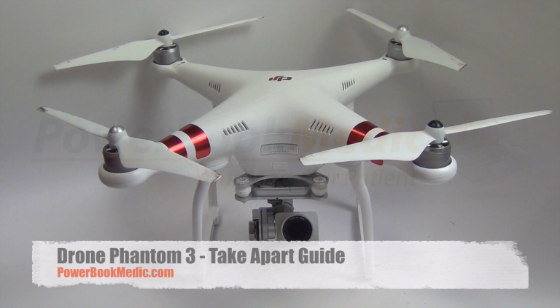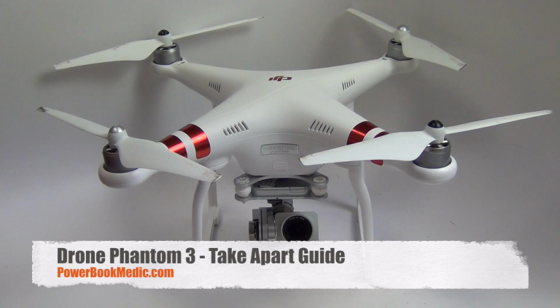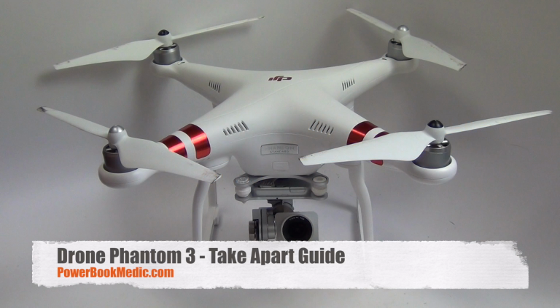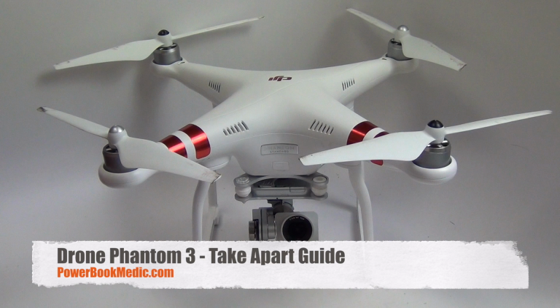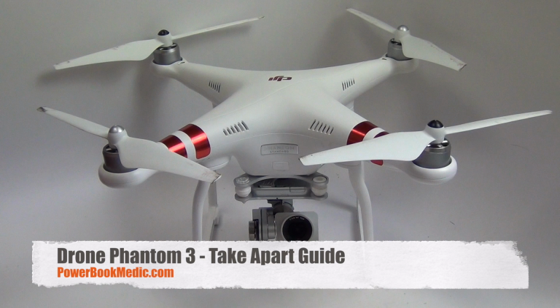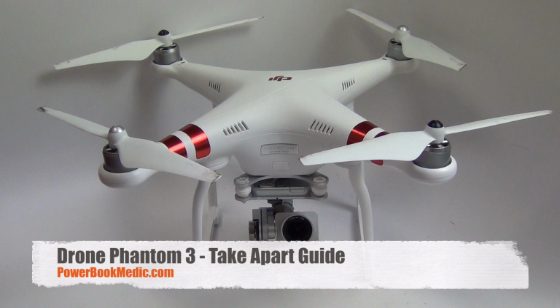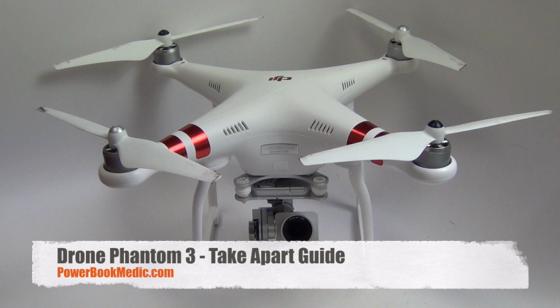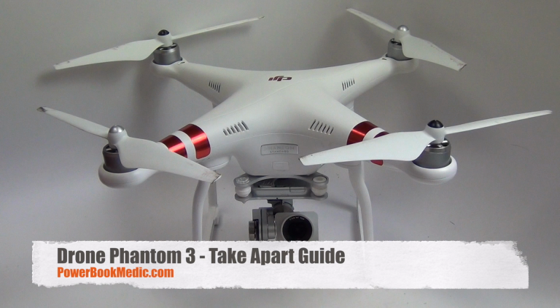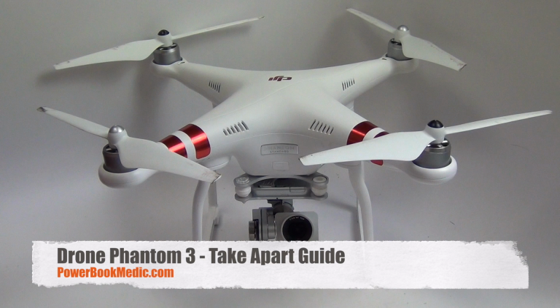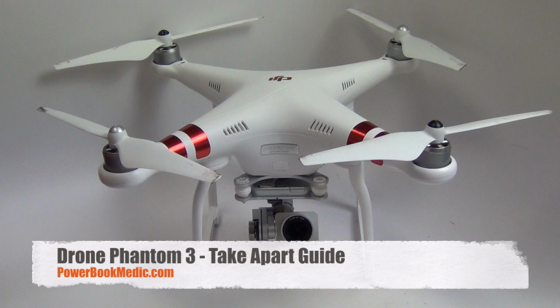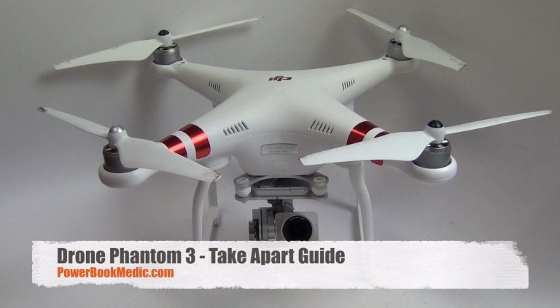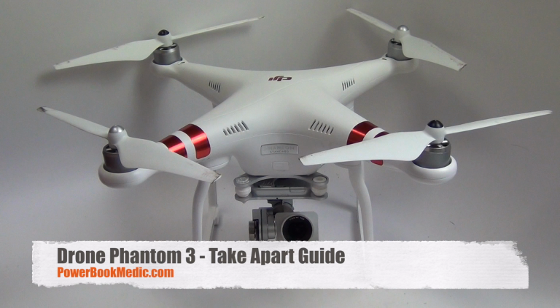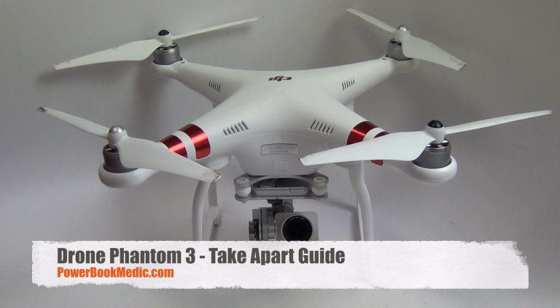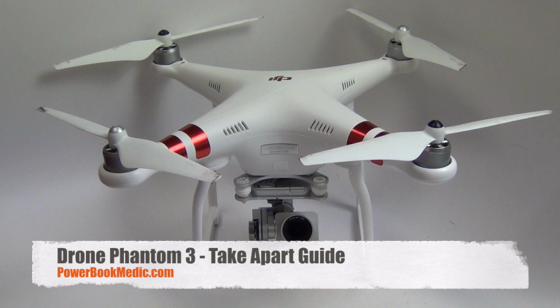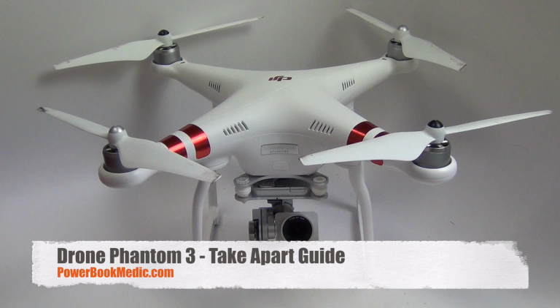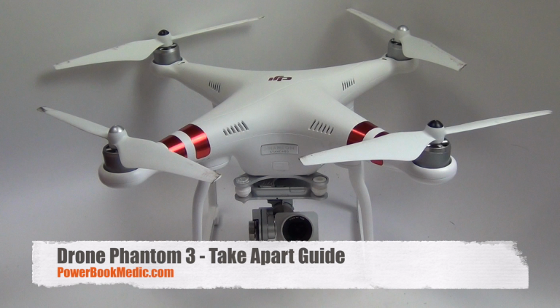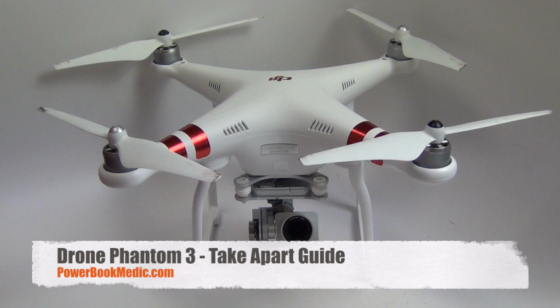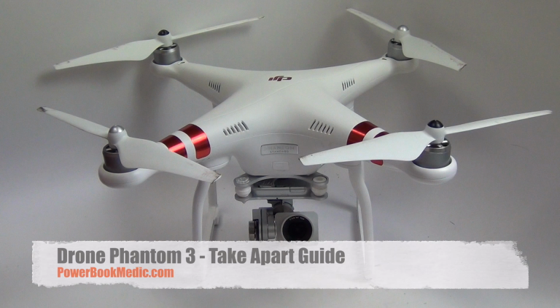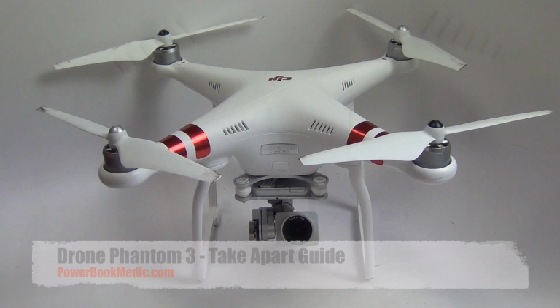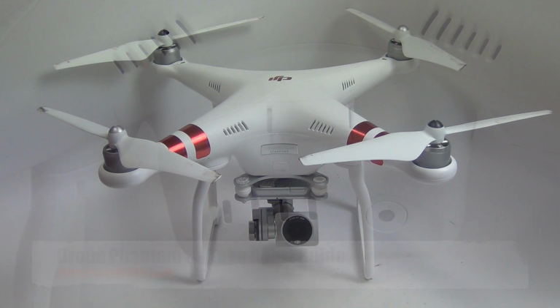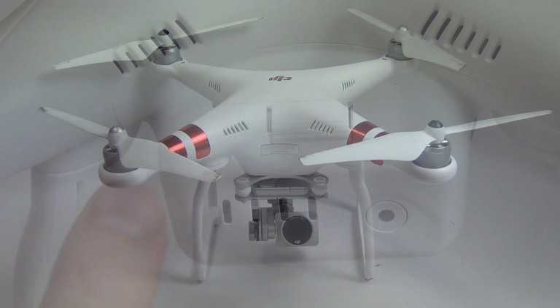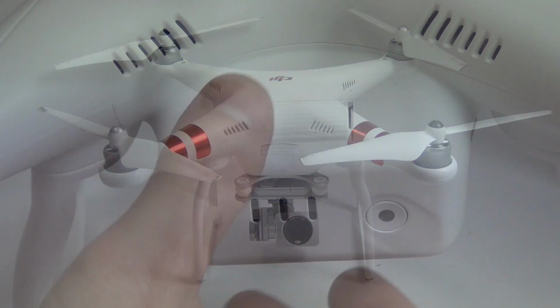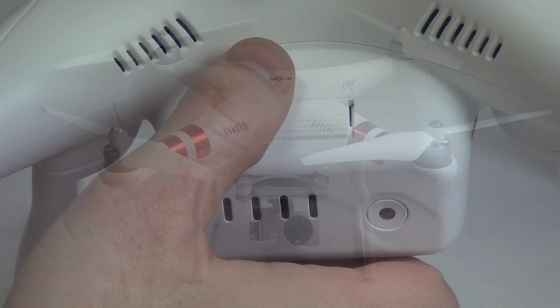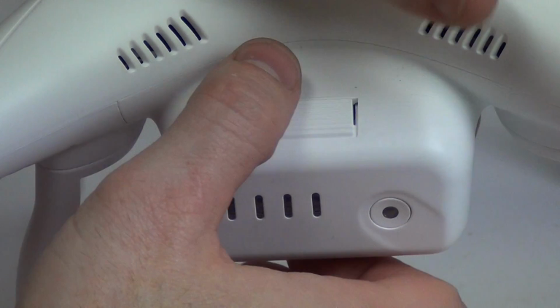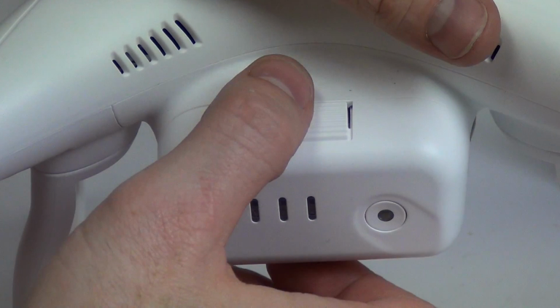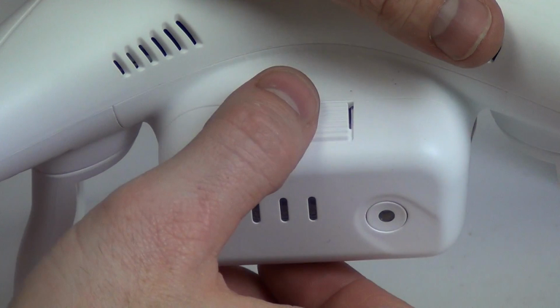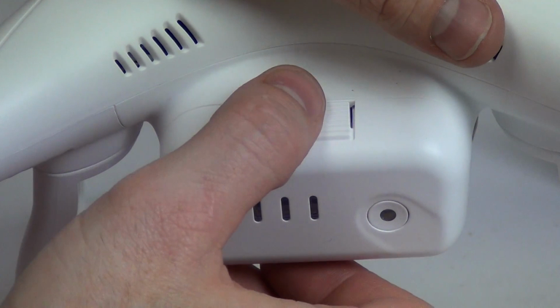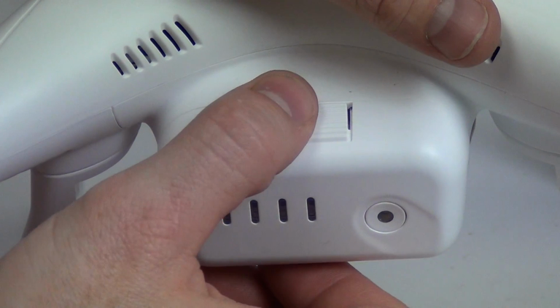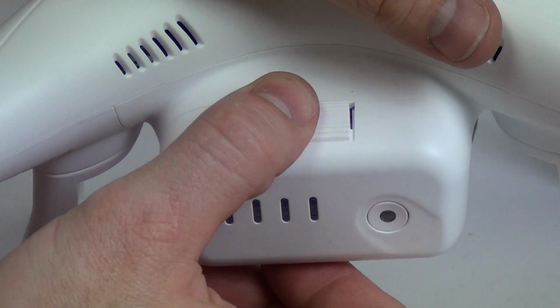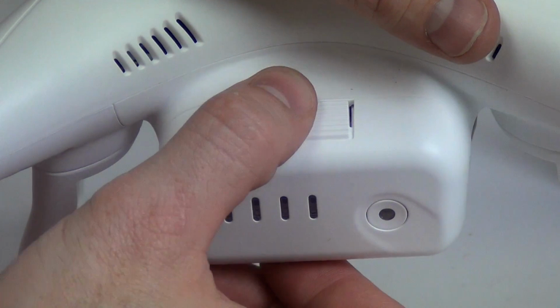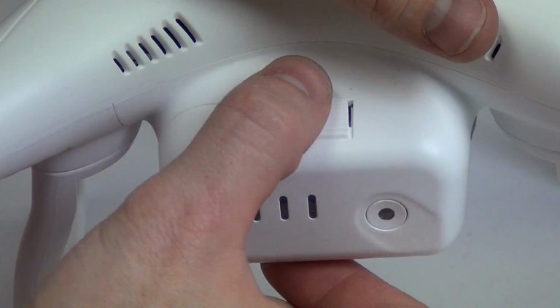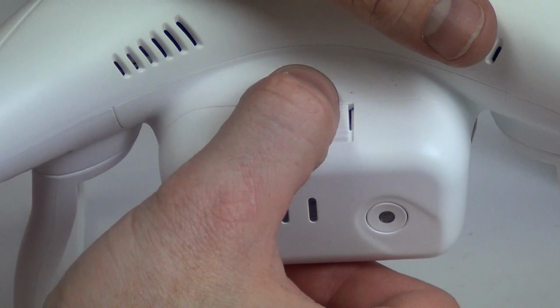Welcome to the Drone Phantom 3 Take-A-Part Guide. First you'll need to remove the battery.